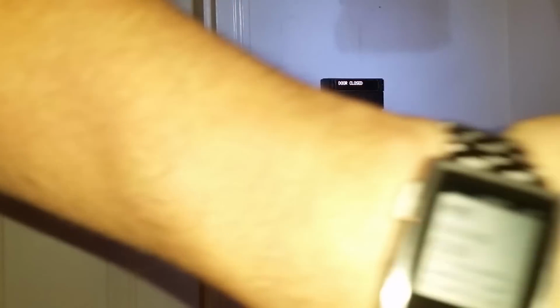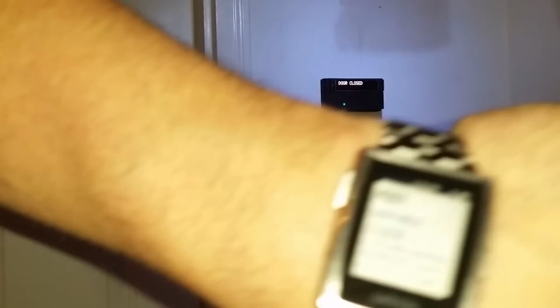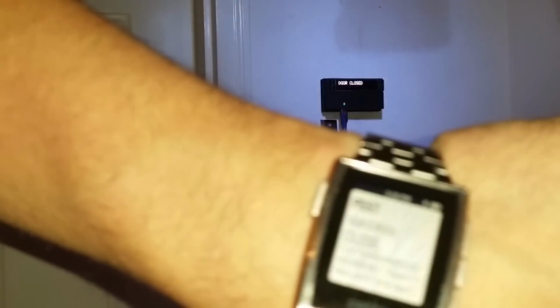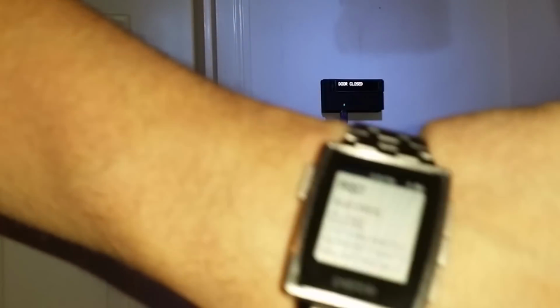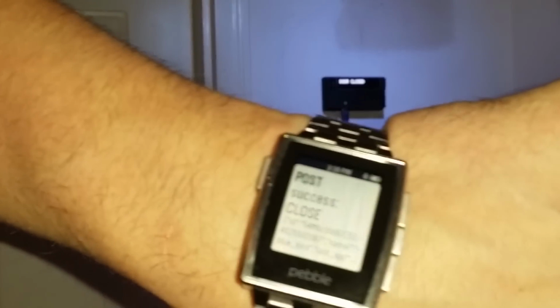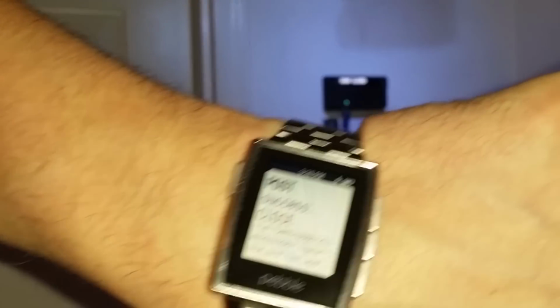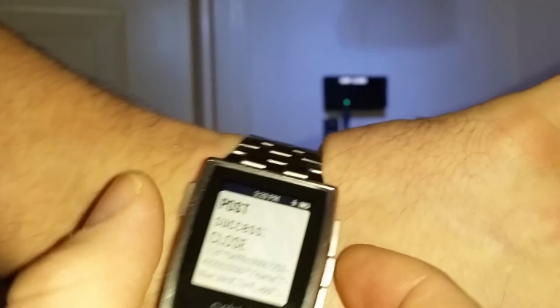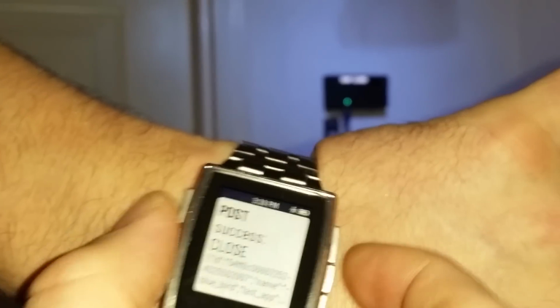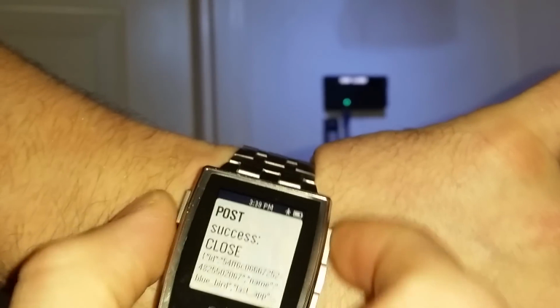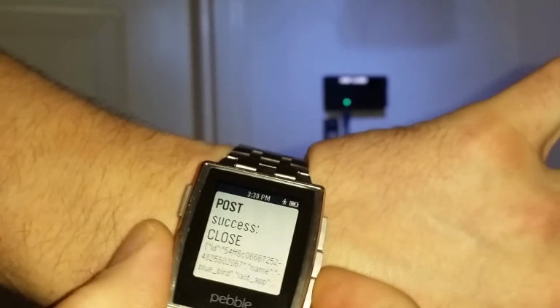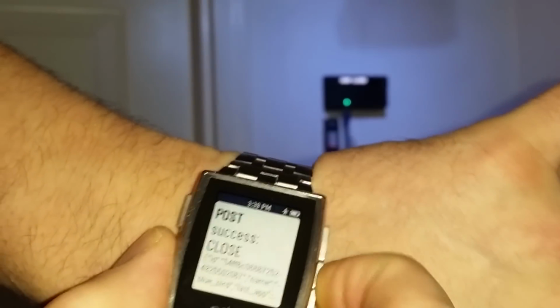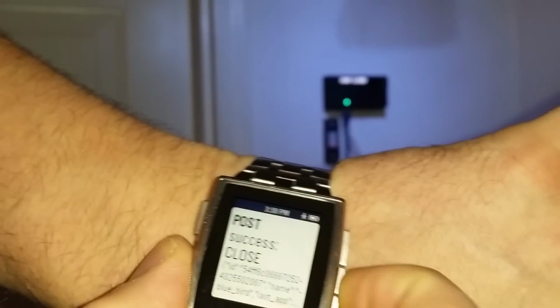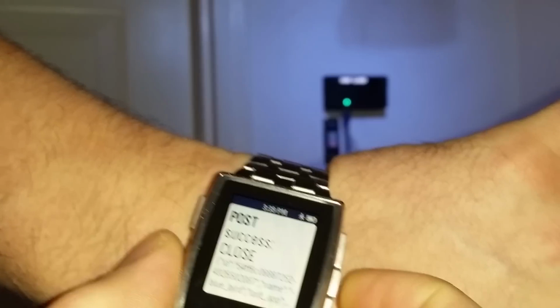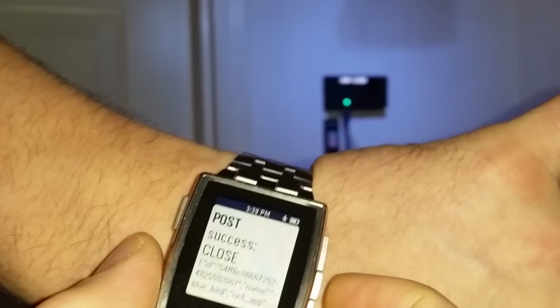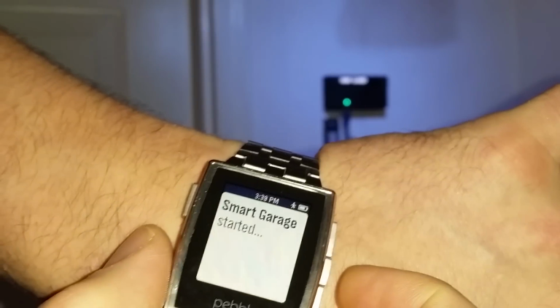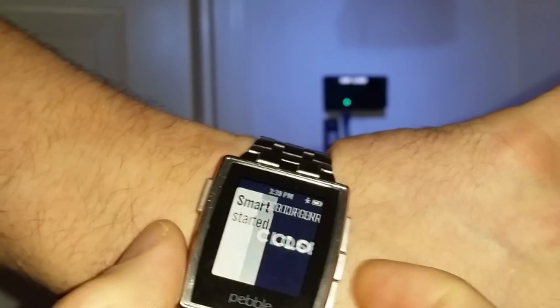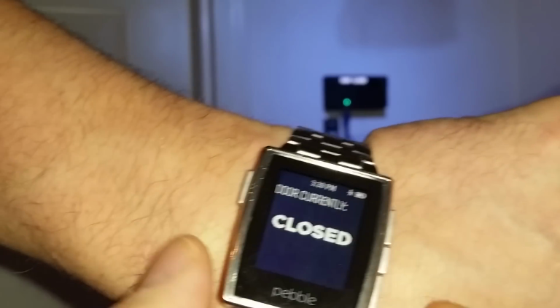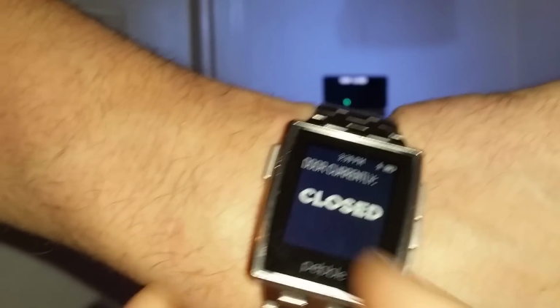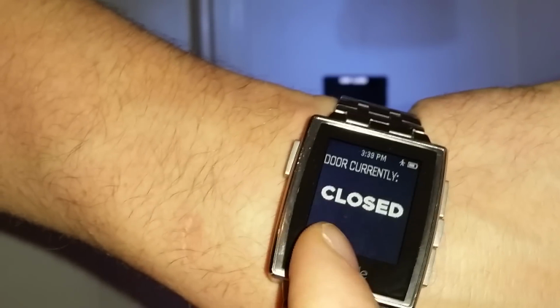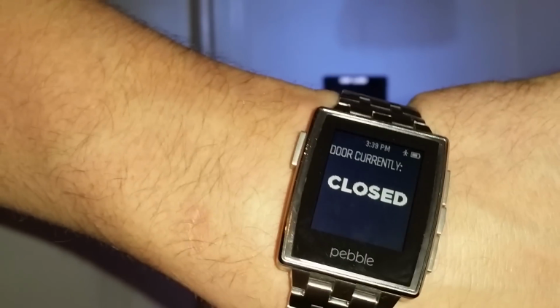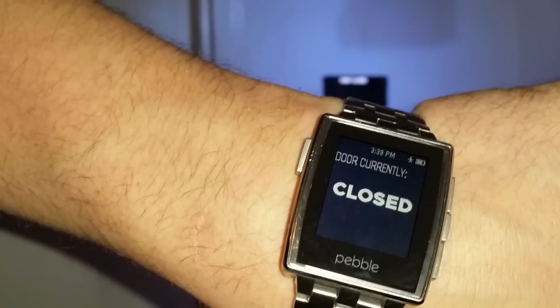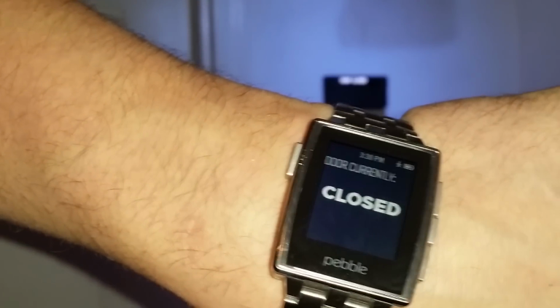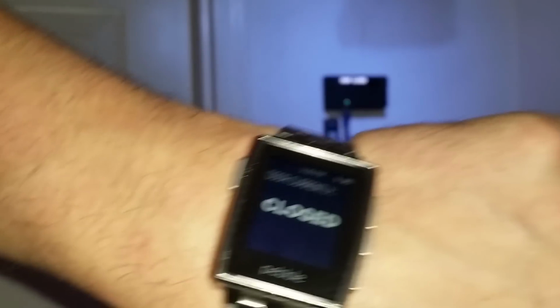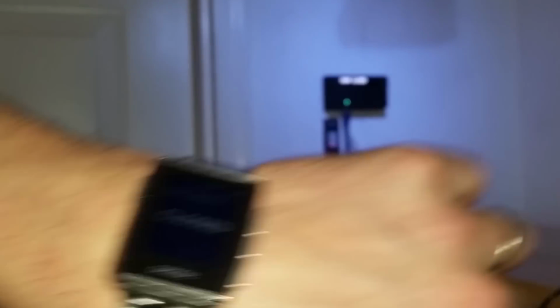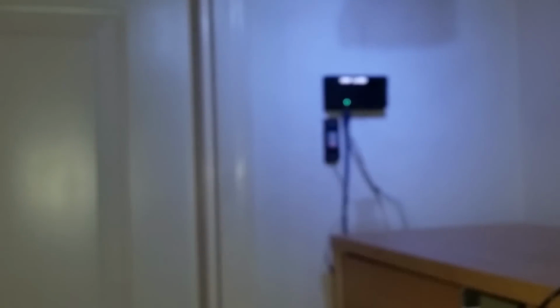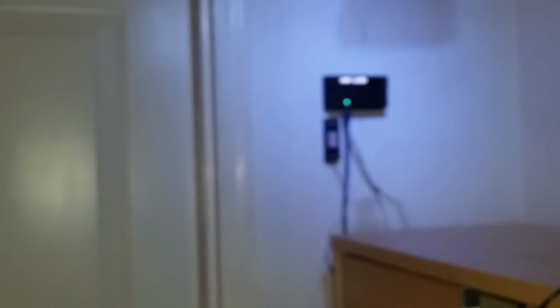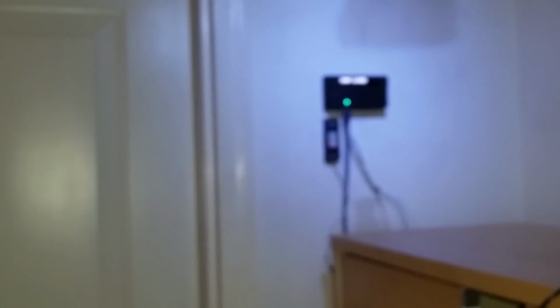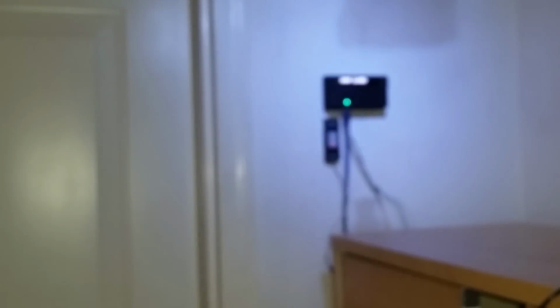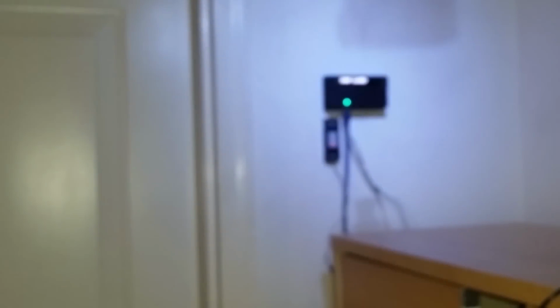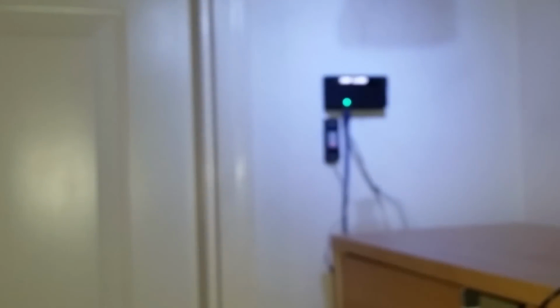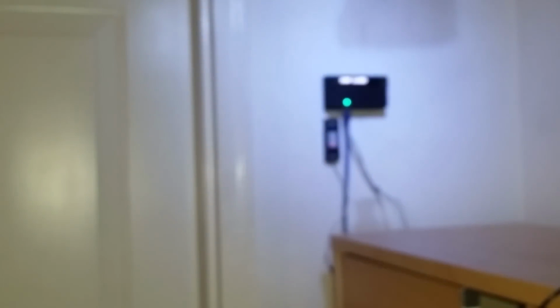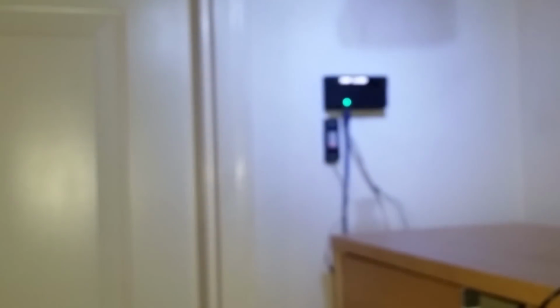And I can see on my smartwatch — if I query it — that the door is currently closed. And that's how it works.